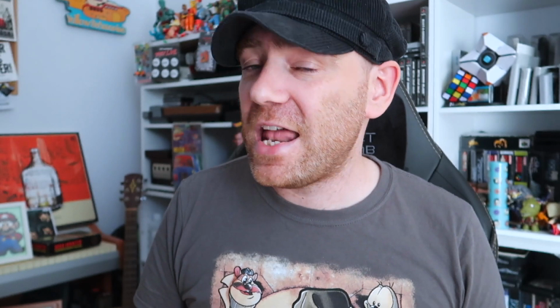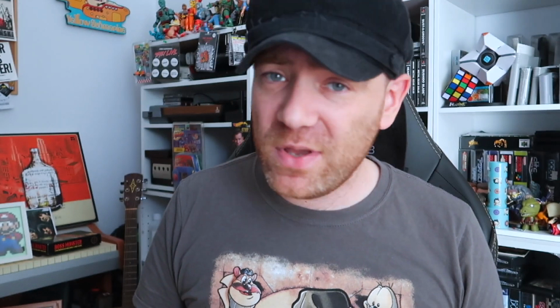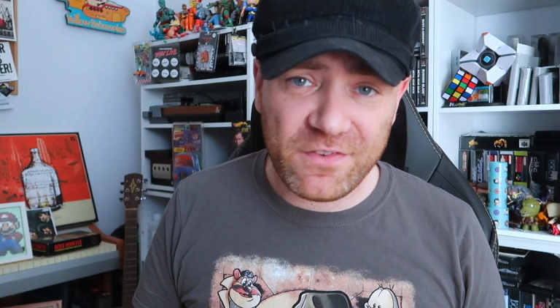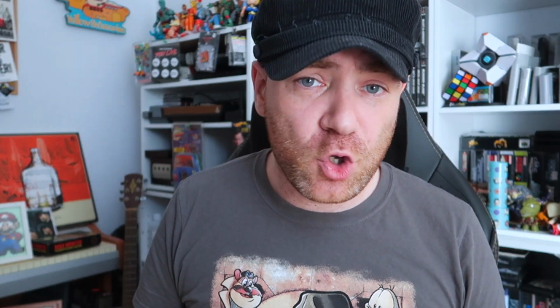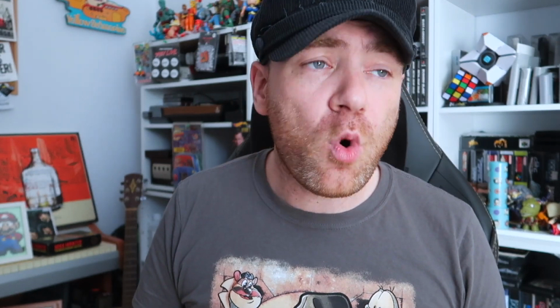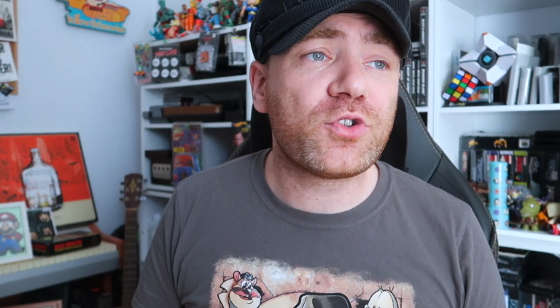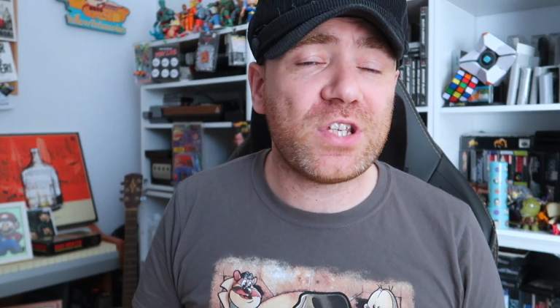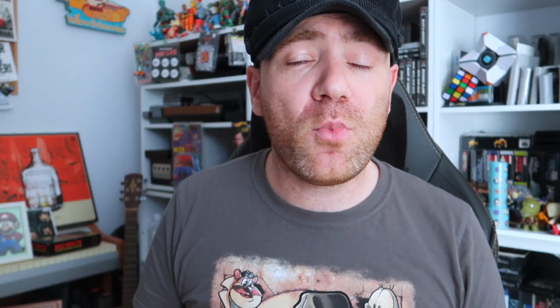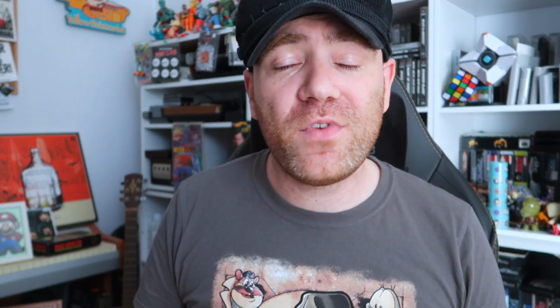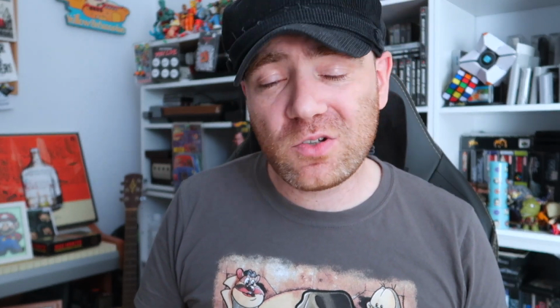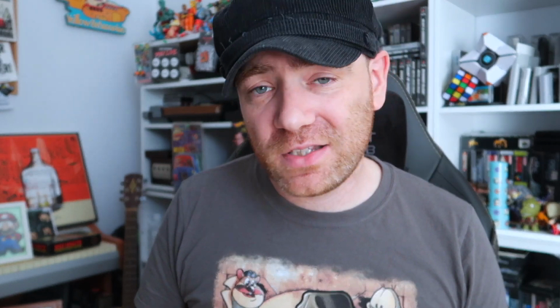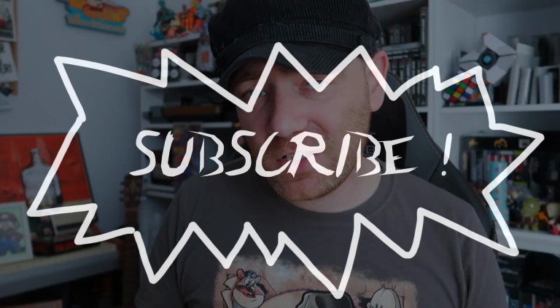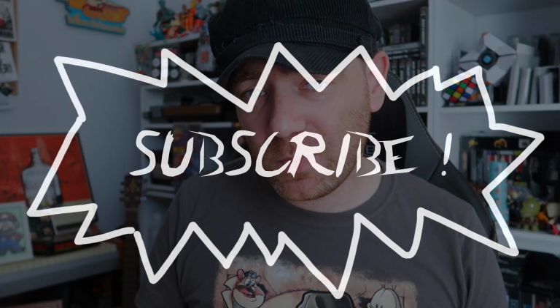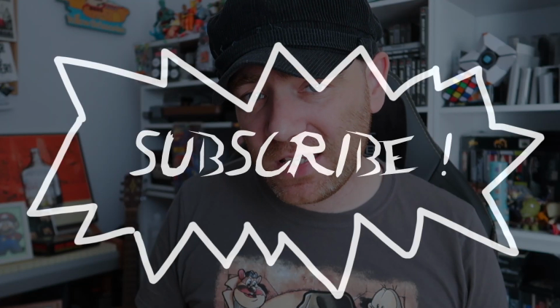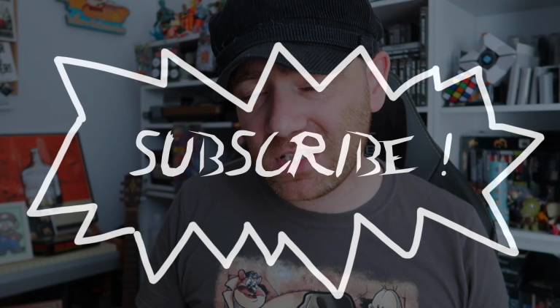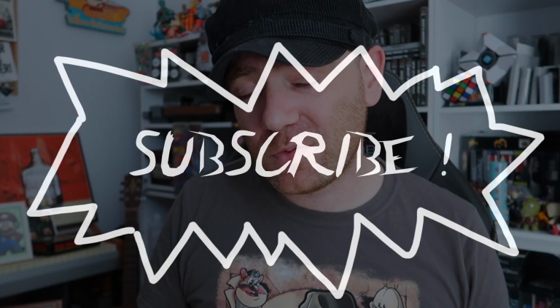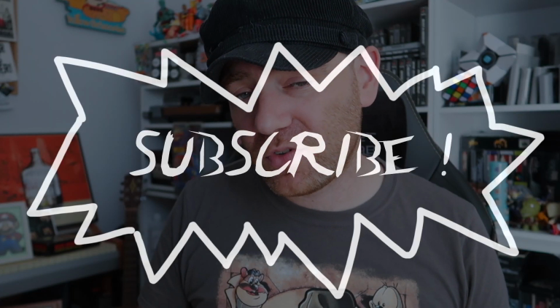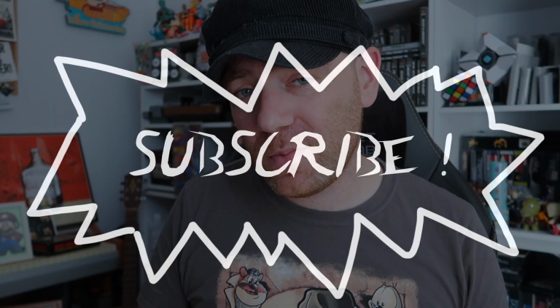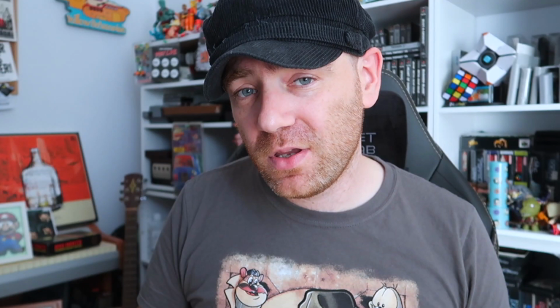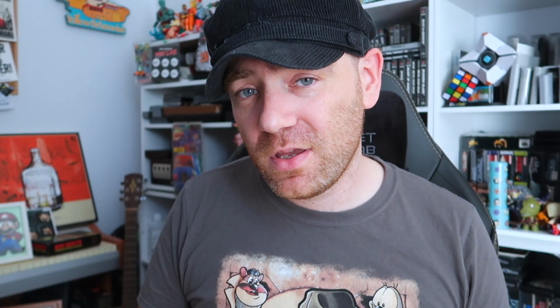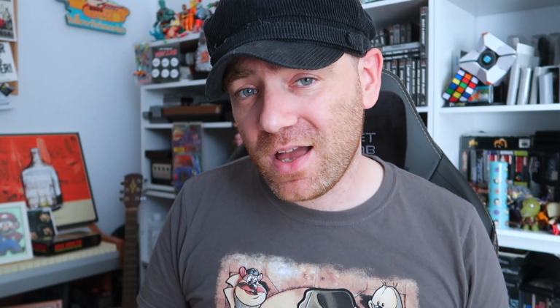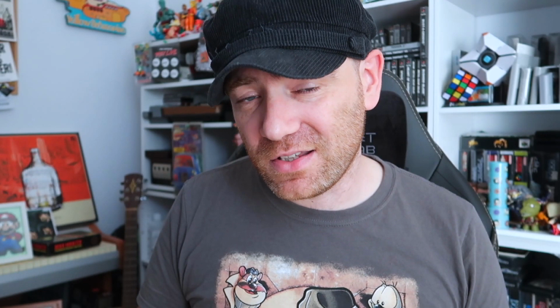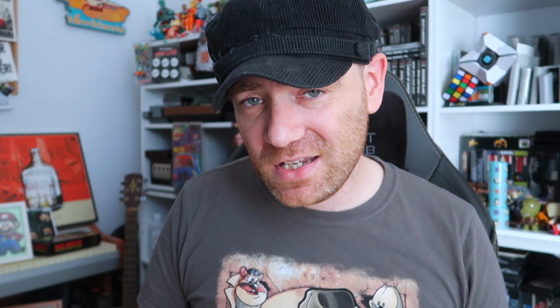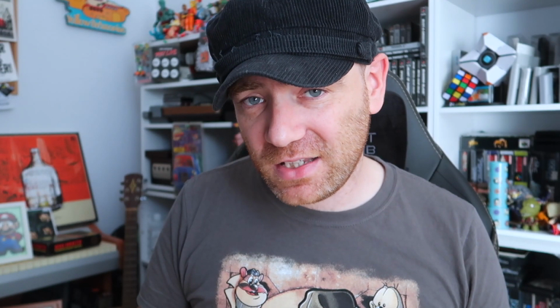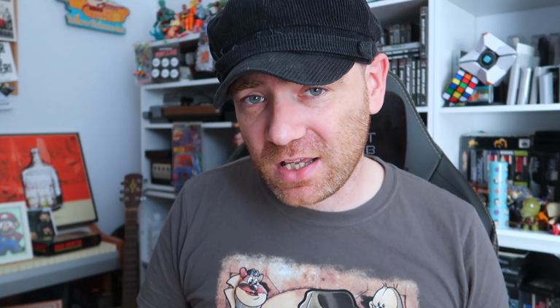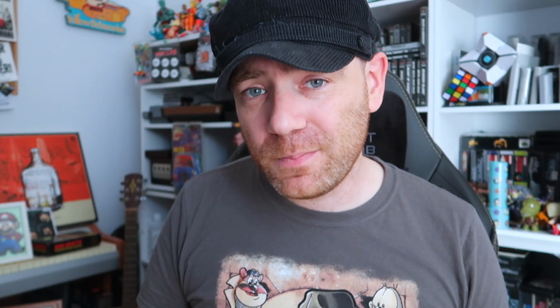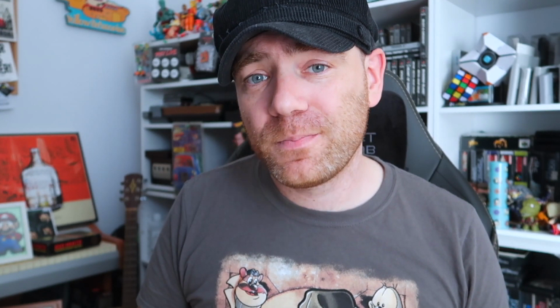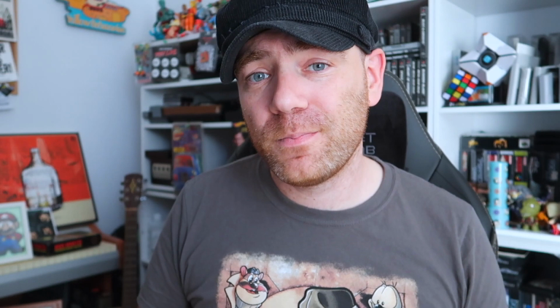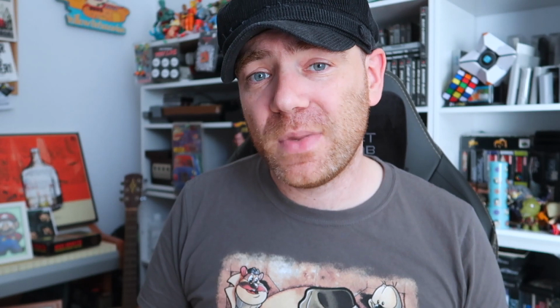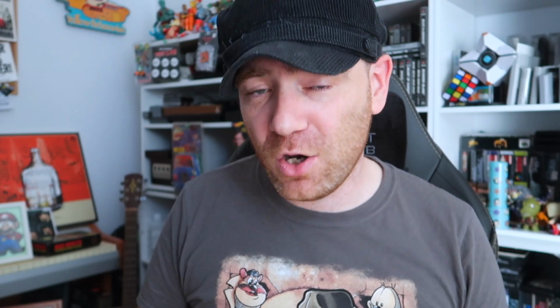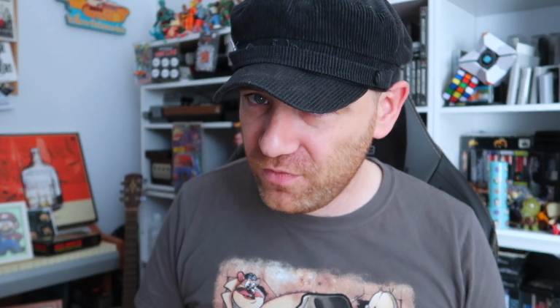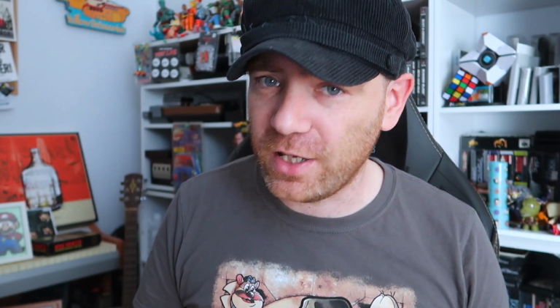Anyway, if you want to see more videos like this, please like and subscribe. I'll see you next time in another video.